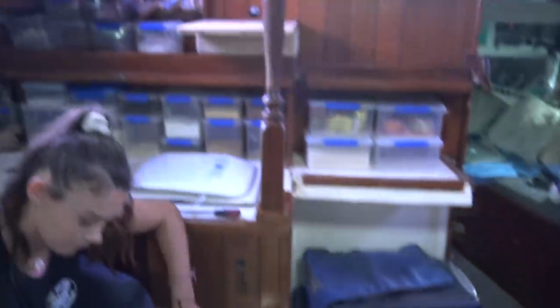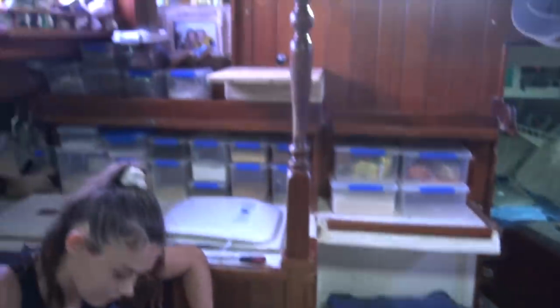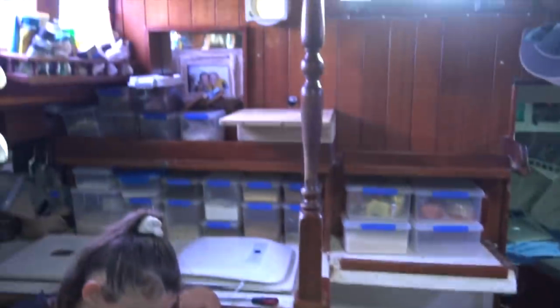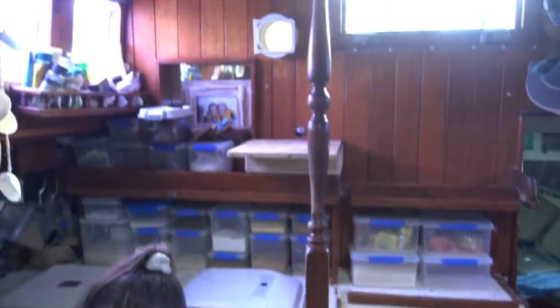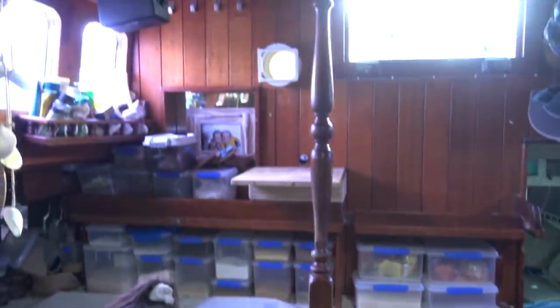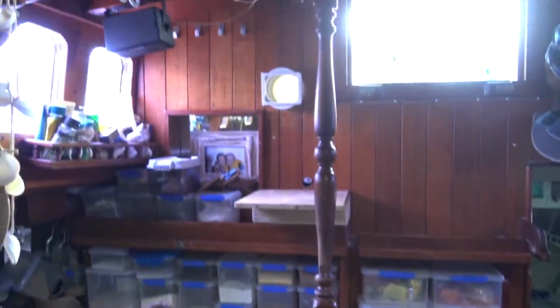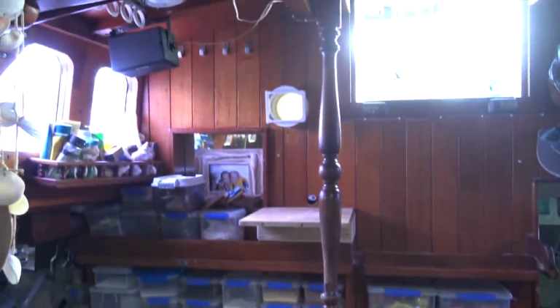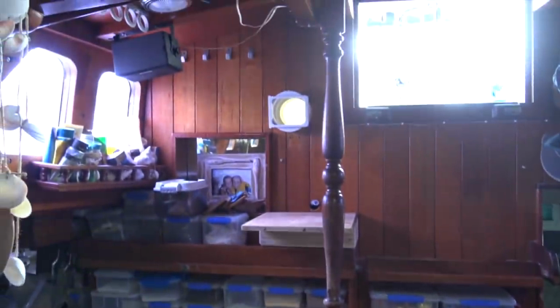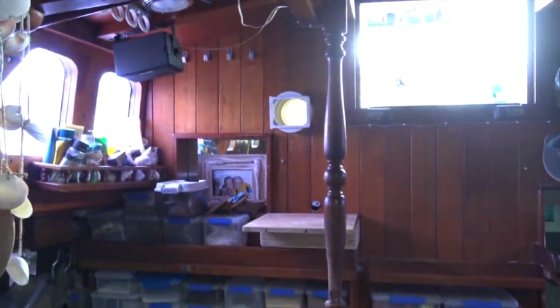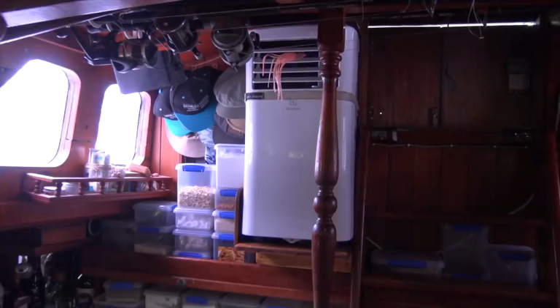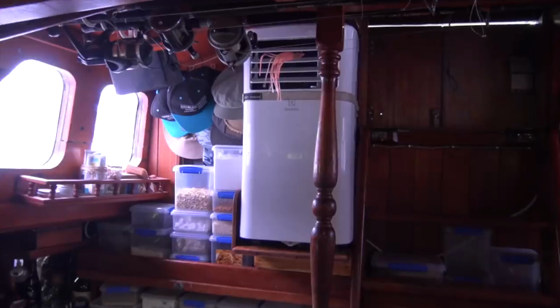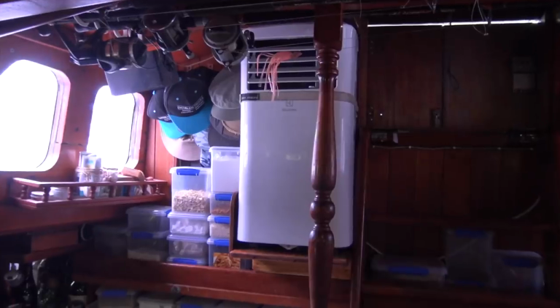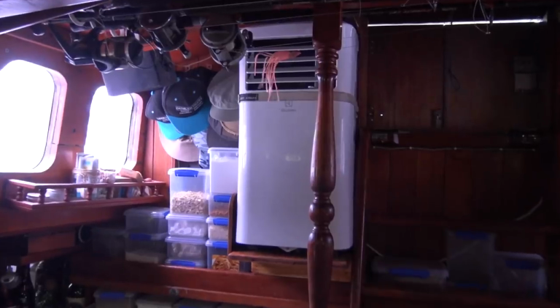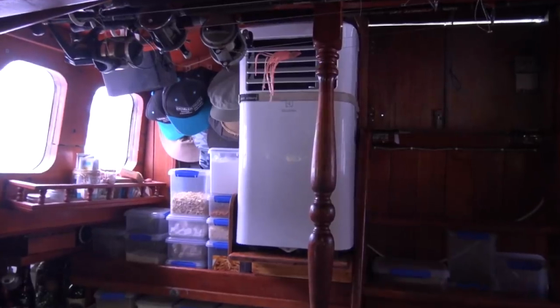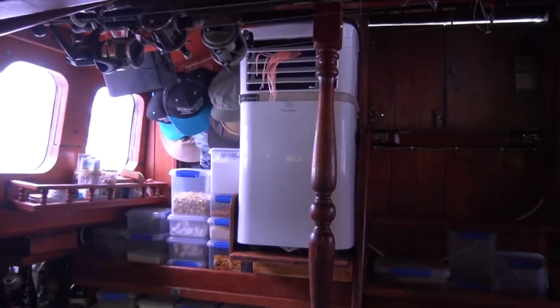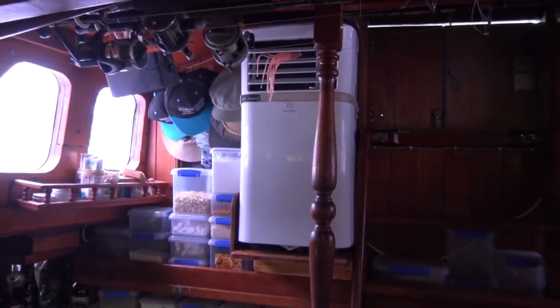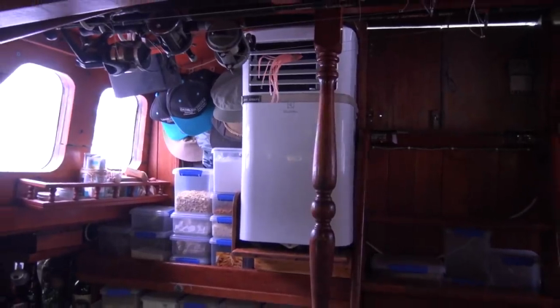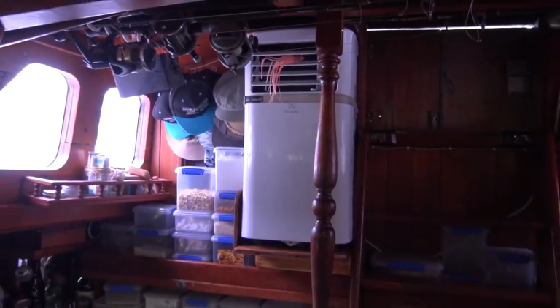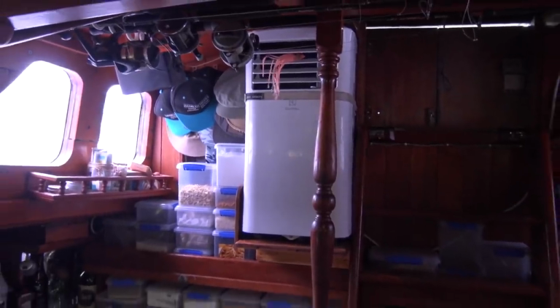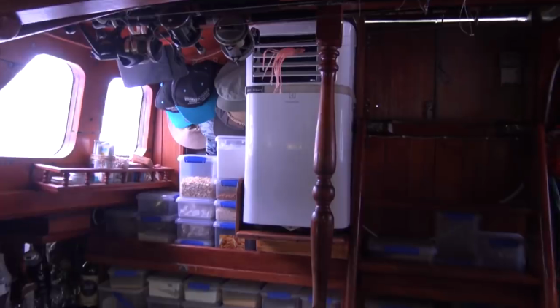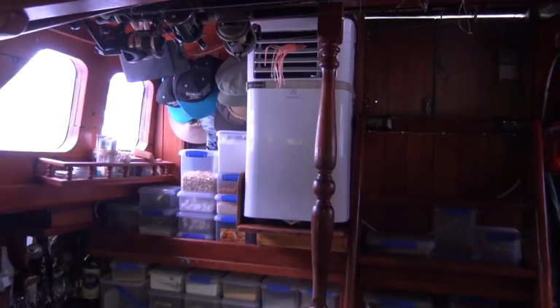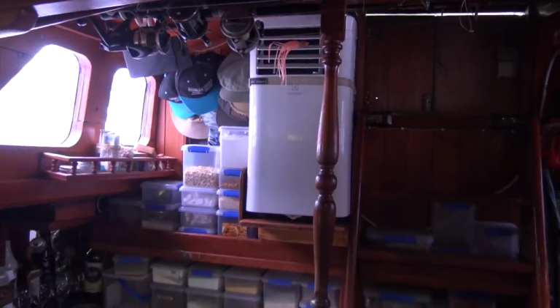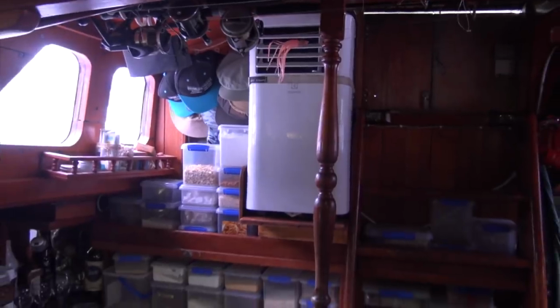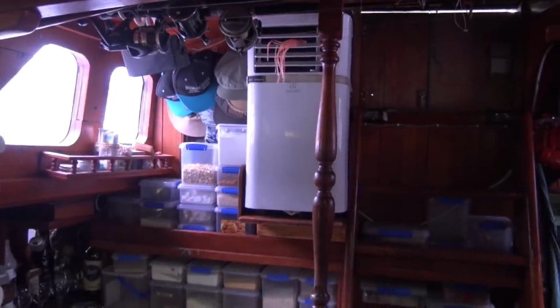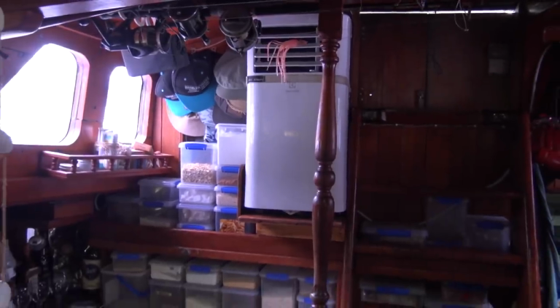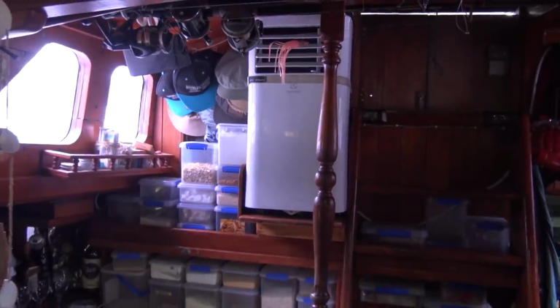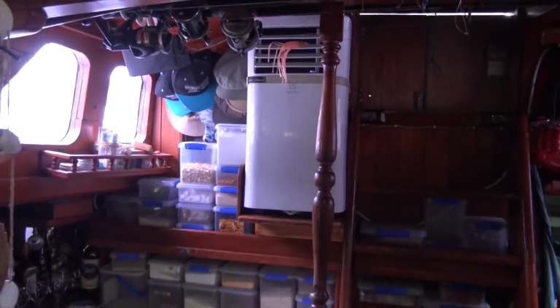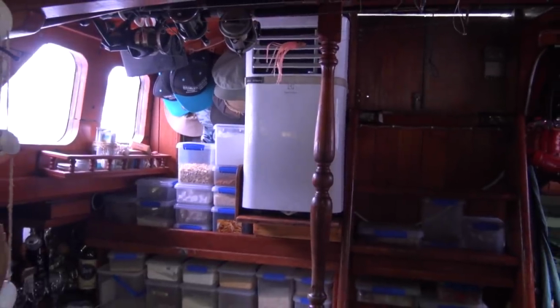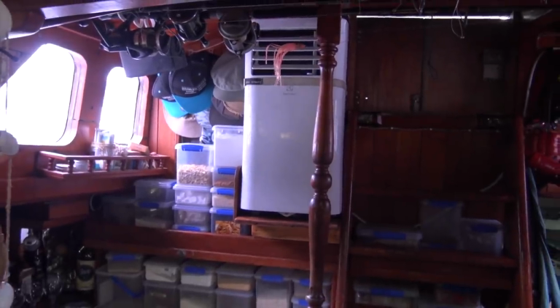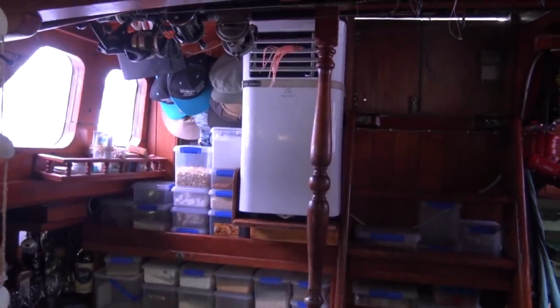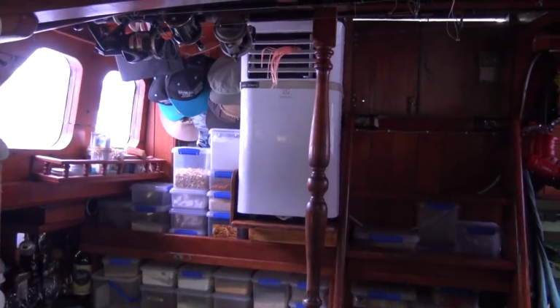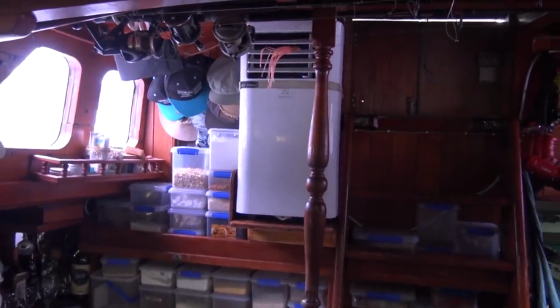It's going to go up there when finished. Here she is — it runs off the generator and we use it occasionally to cool the boat down in the afternoons.